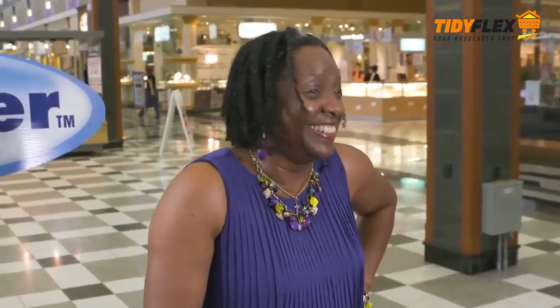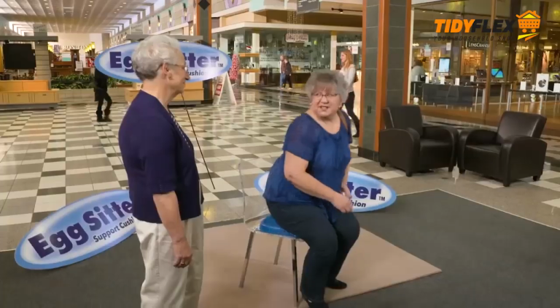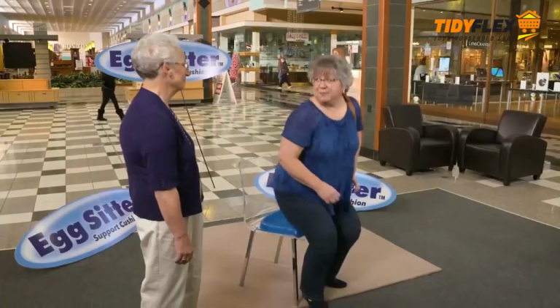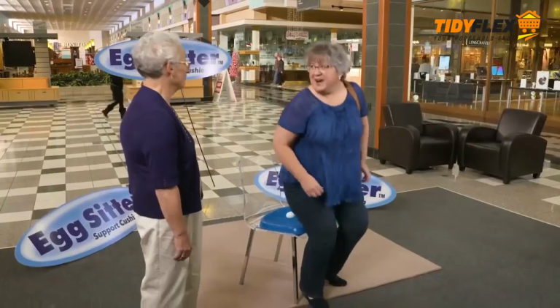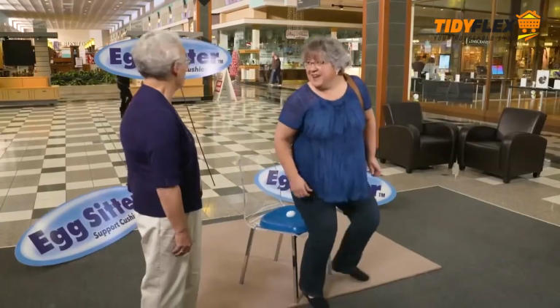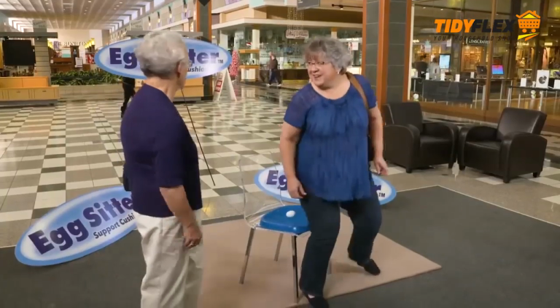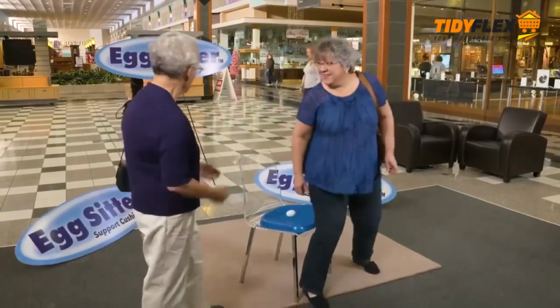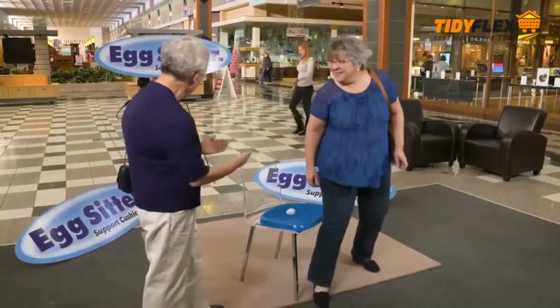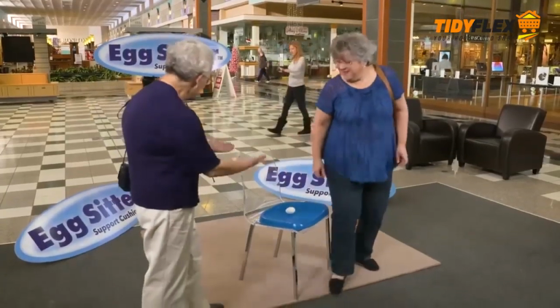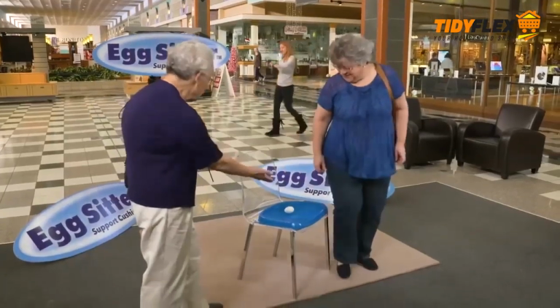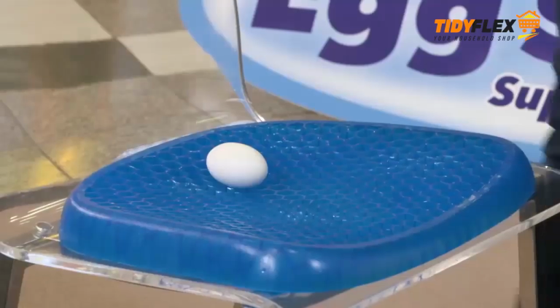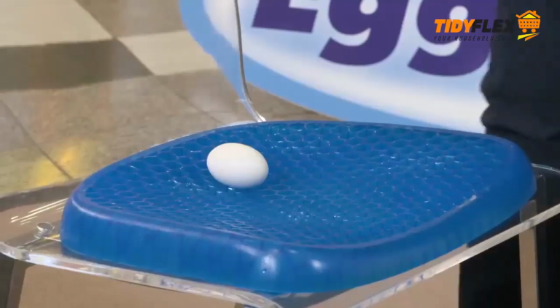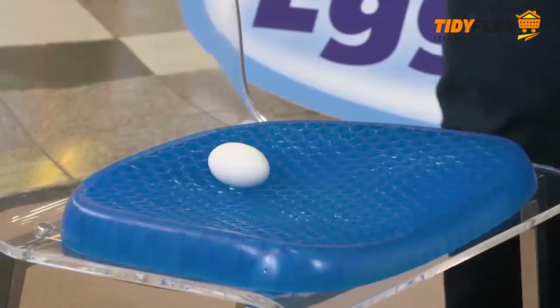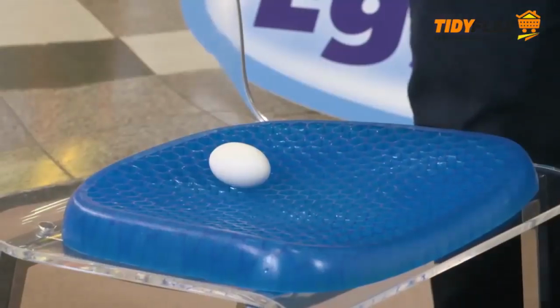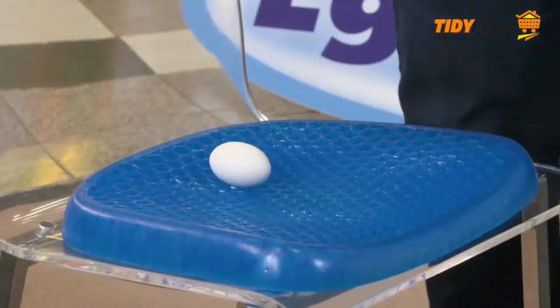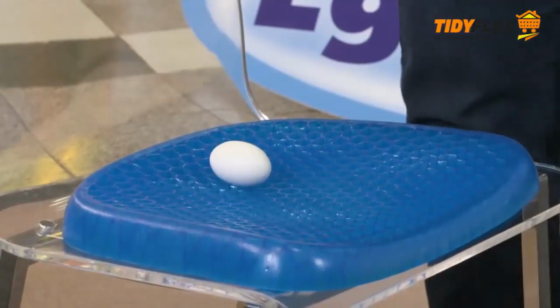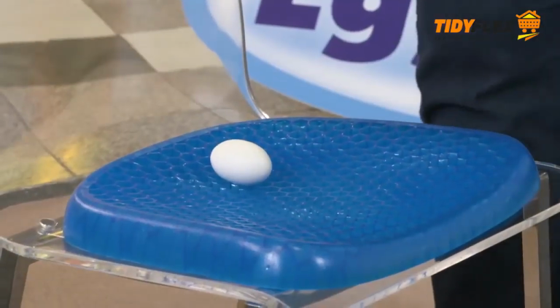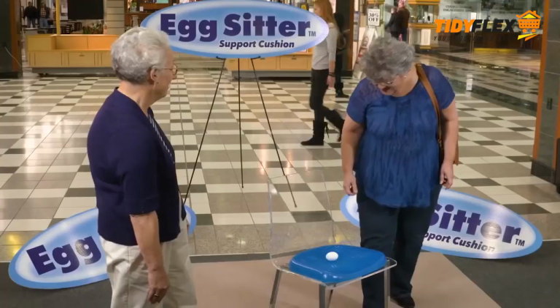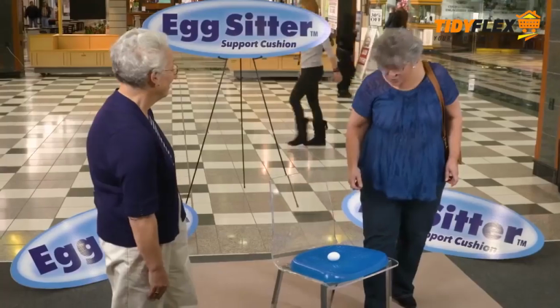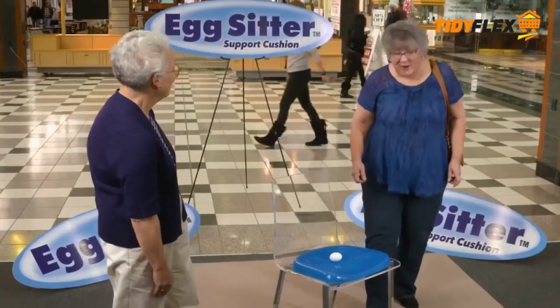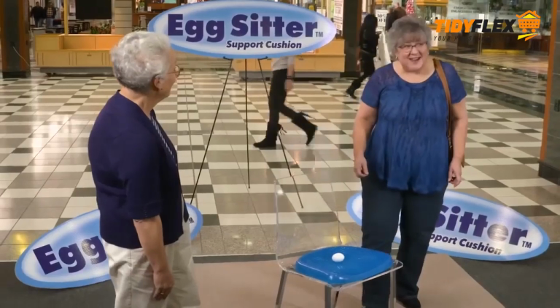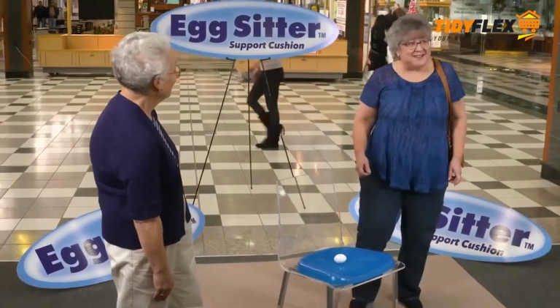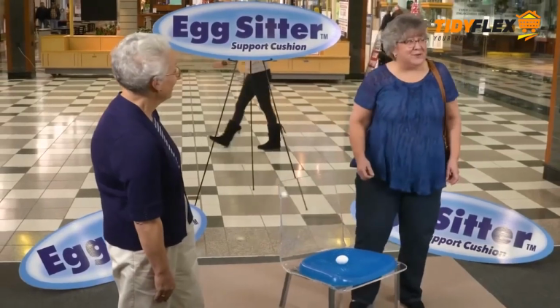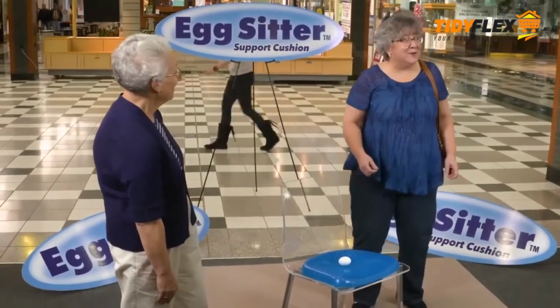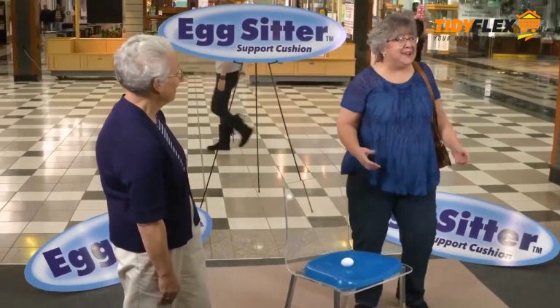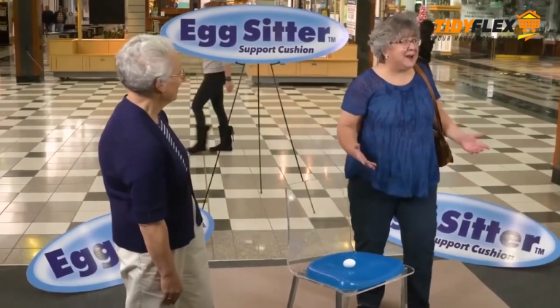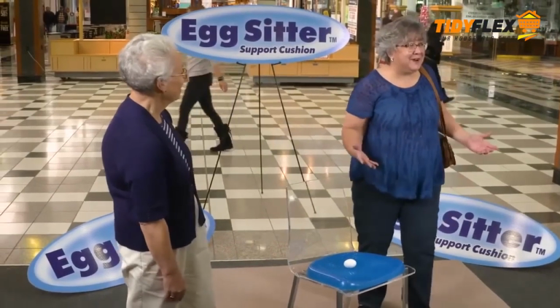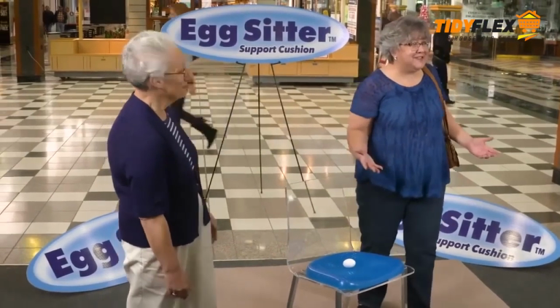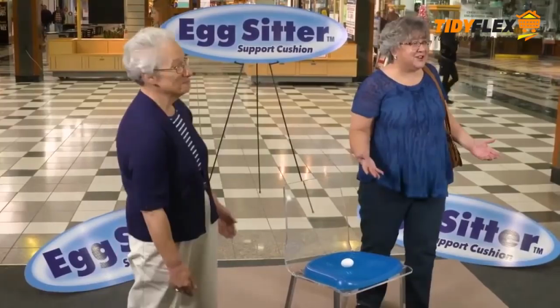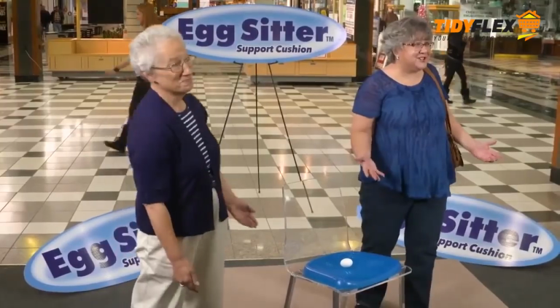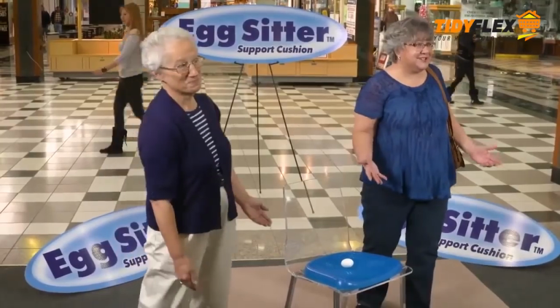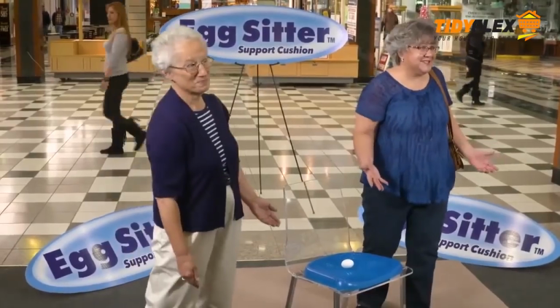Did it break? No, look! Oh my, that's crazy. Where do I get one of these cushions?